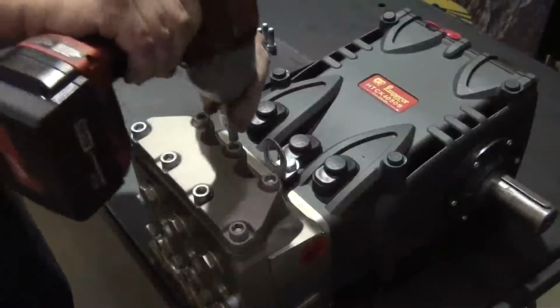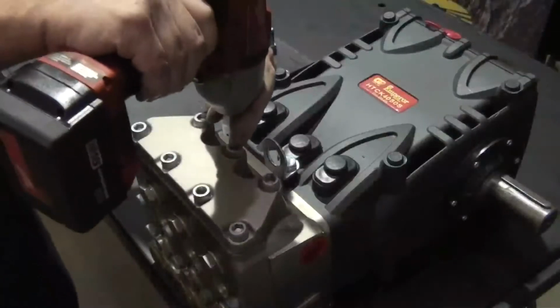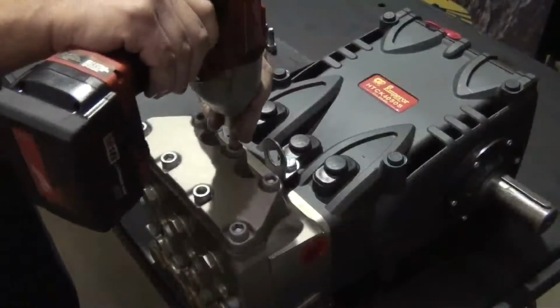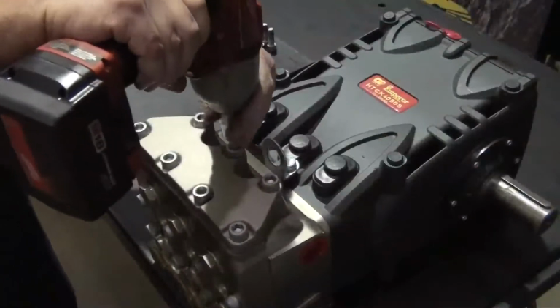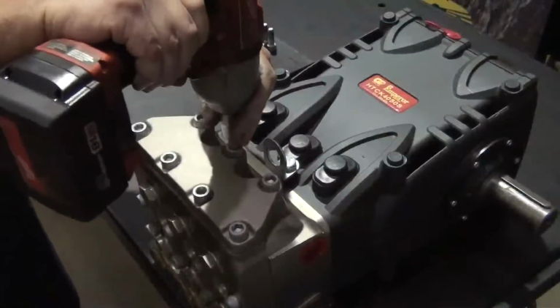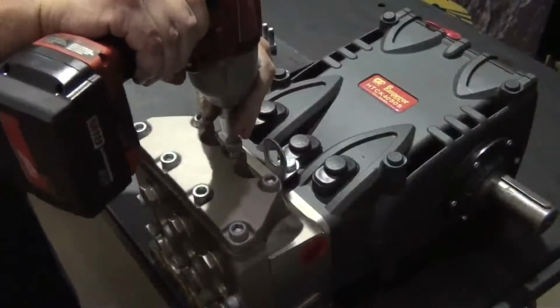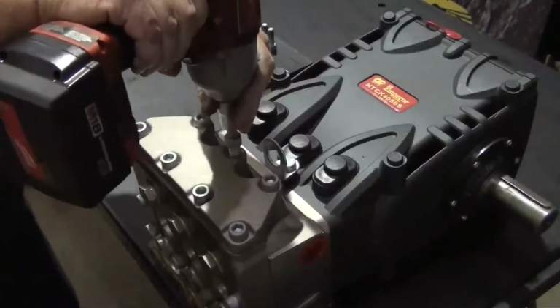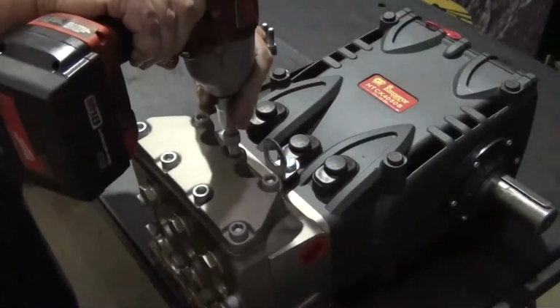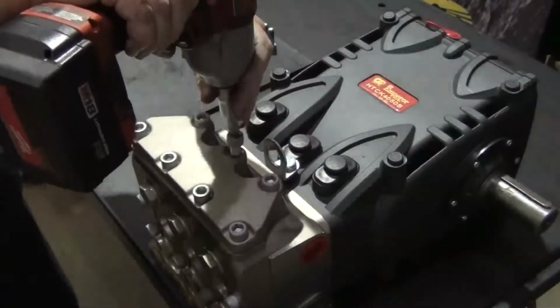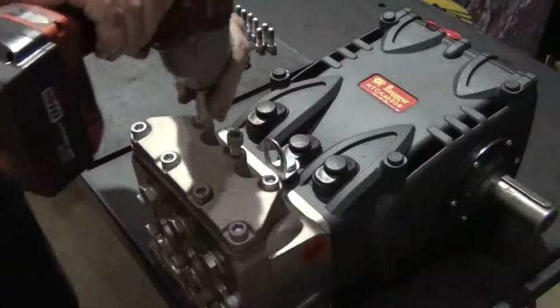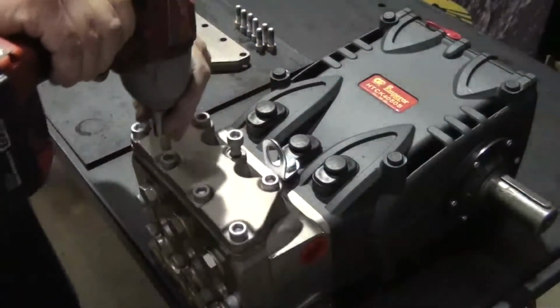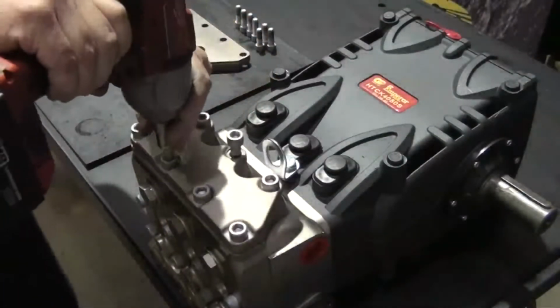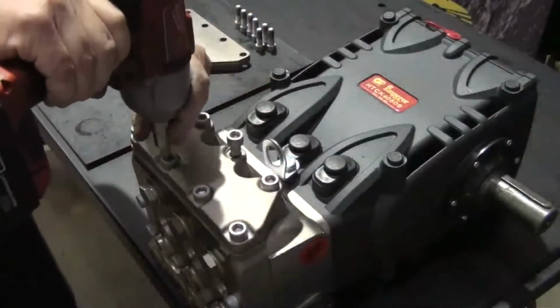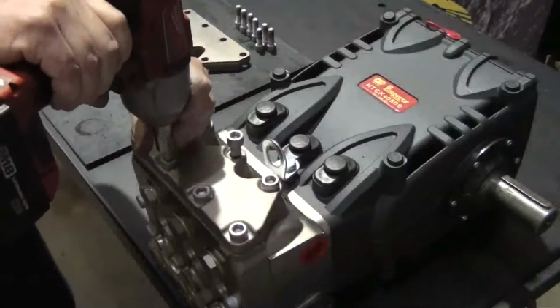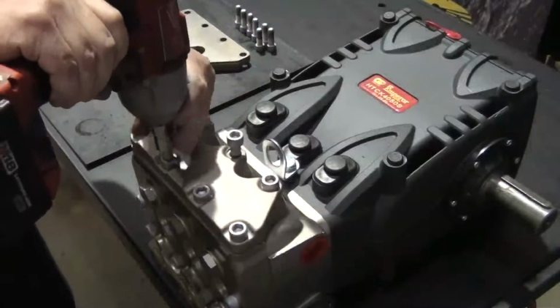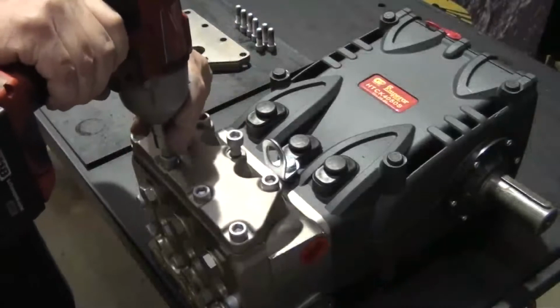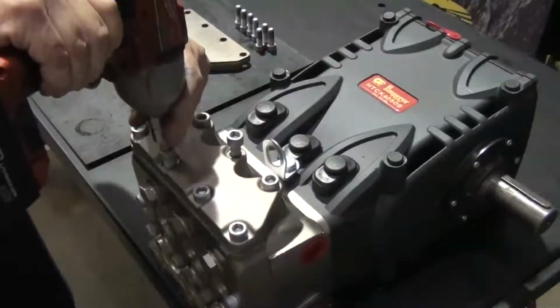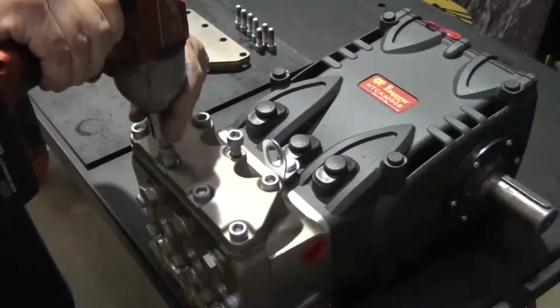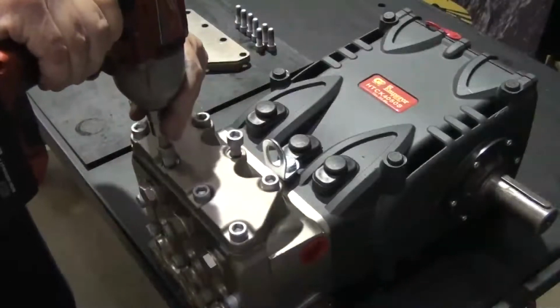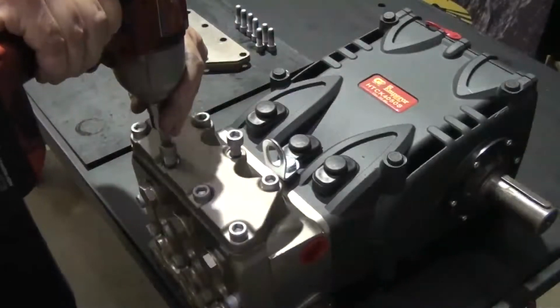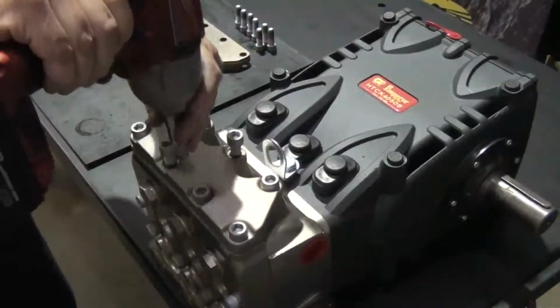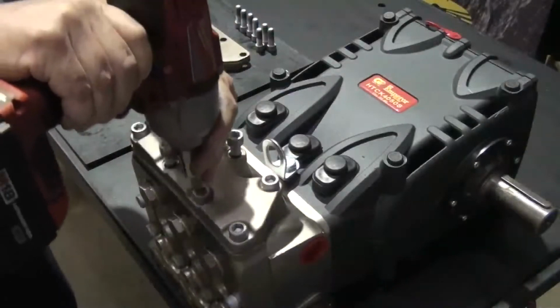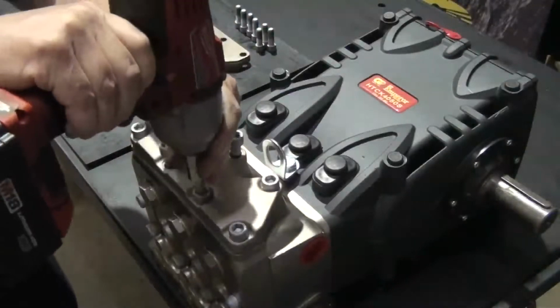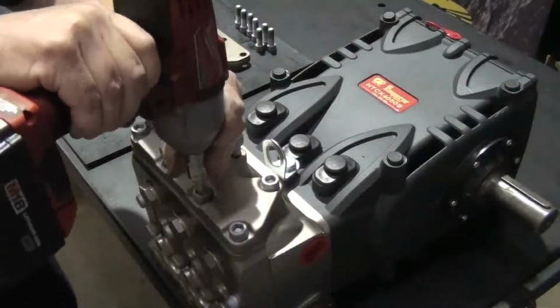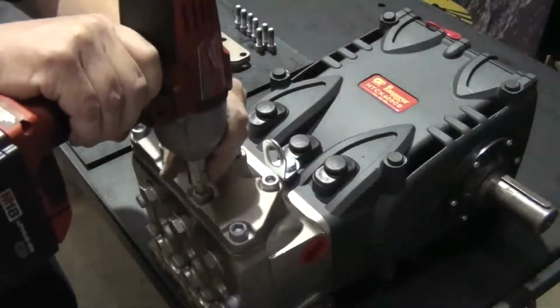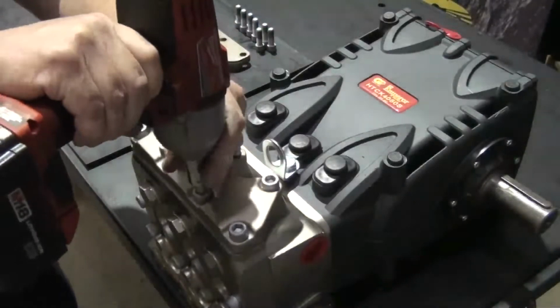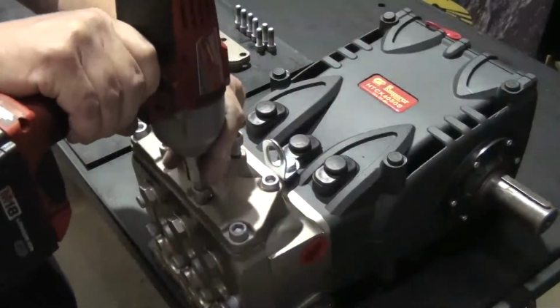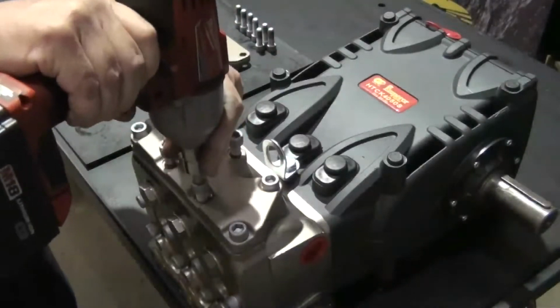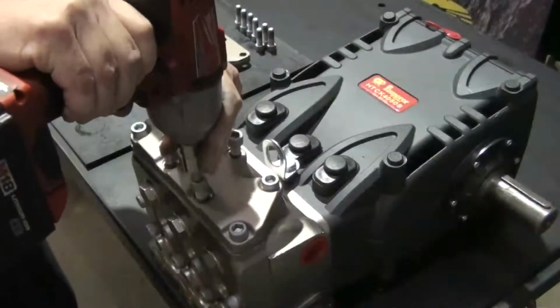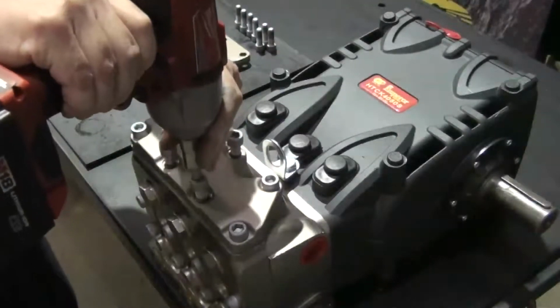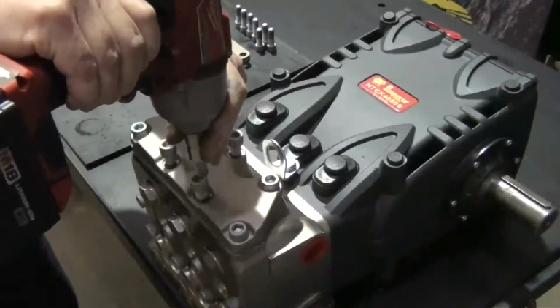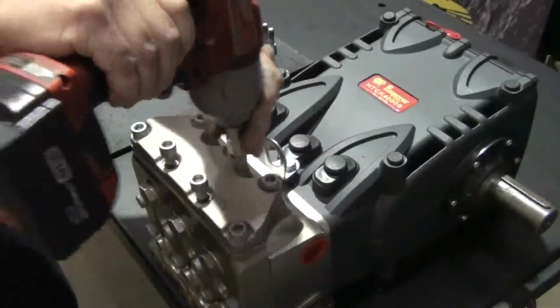Use the impact wrench with a 10mm hex to loosen the seven outlet valve retaining bolts.